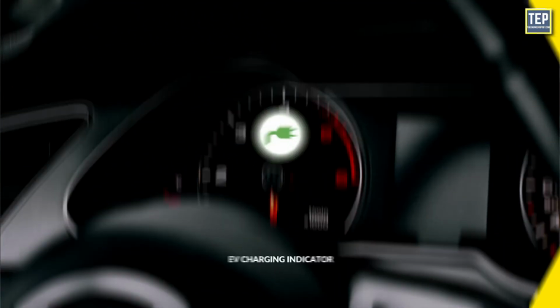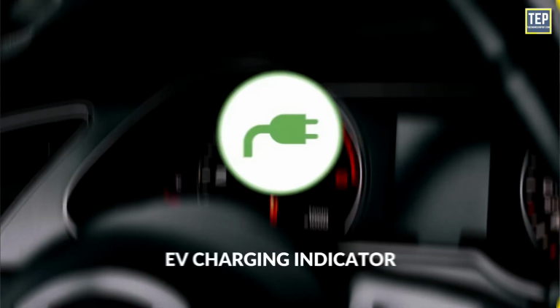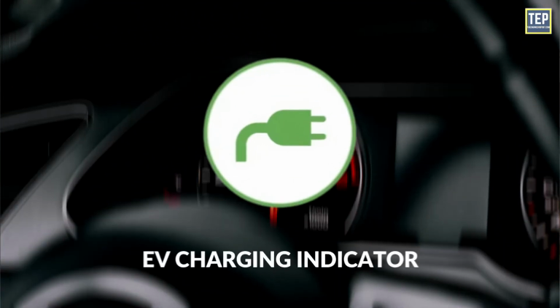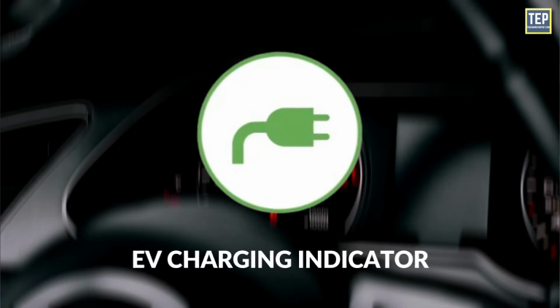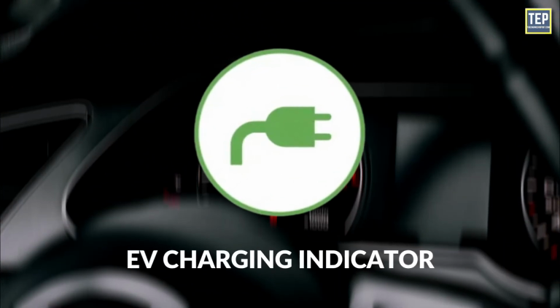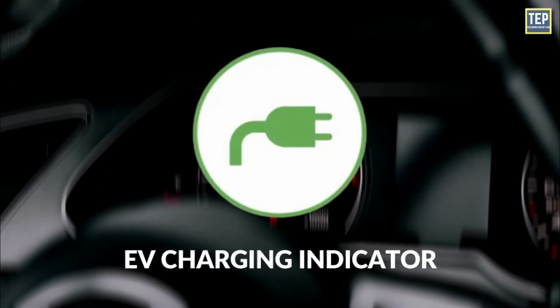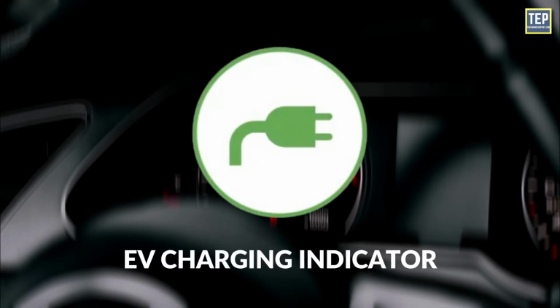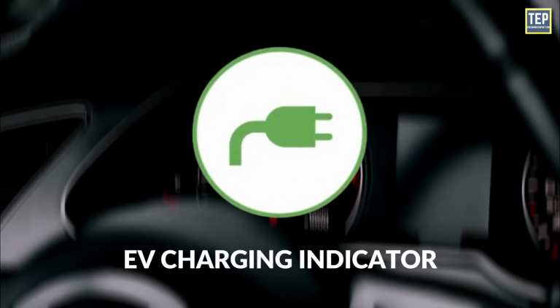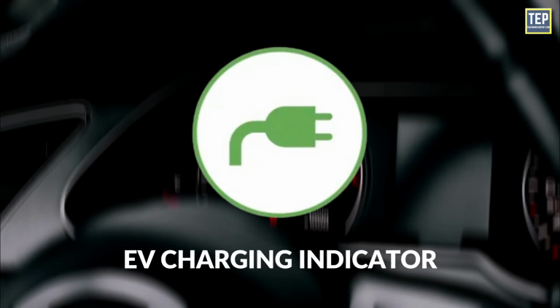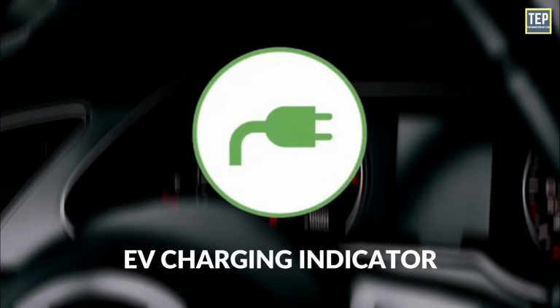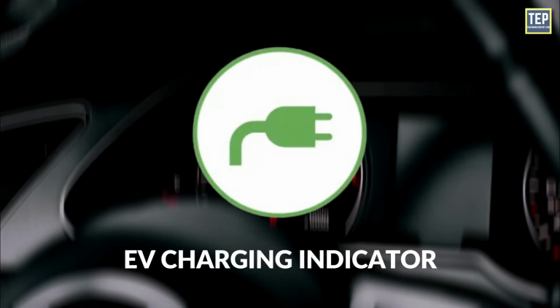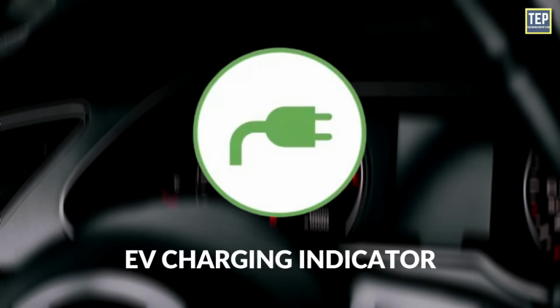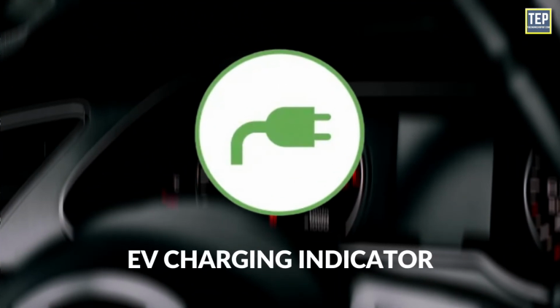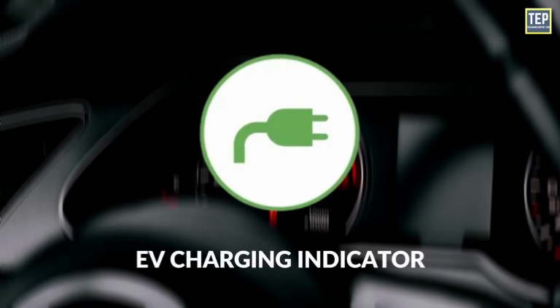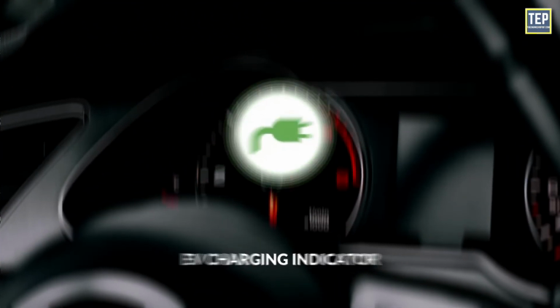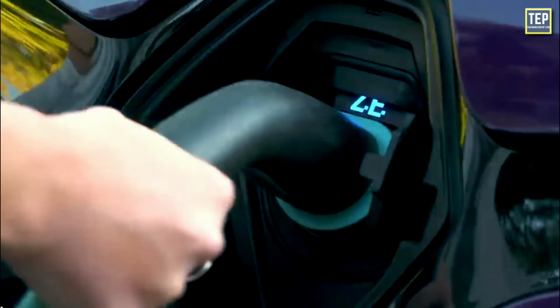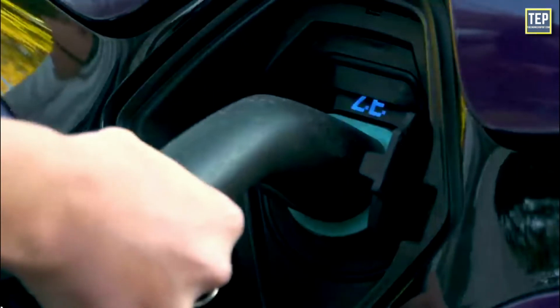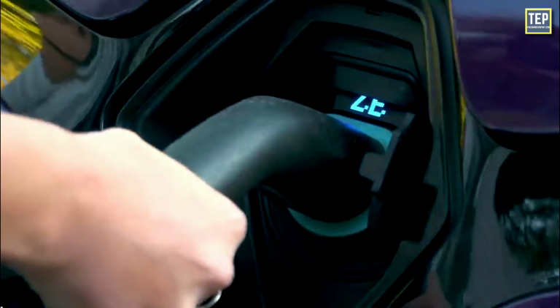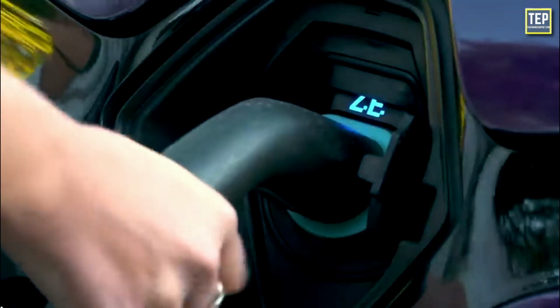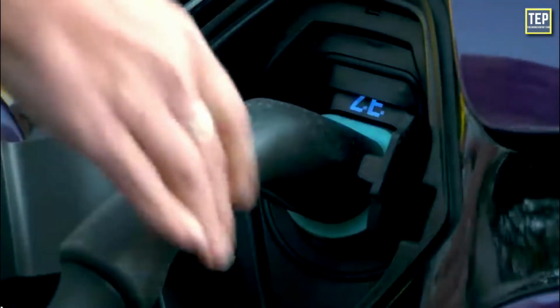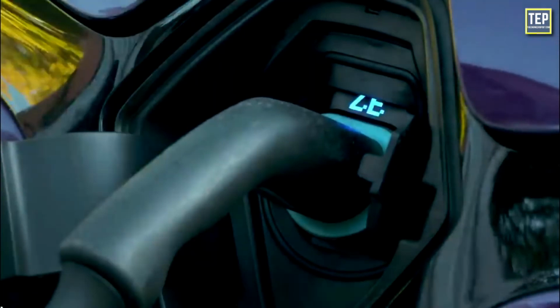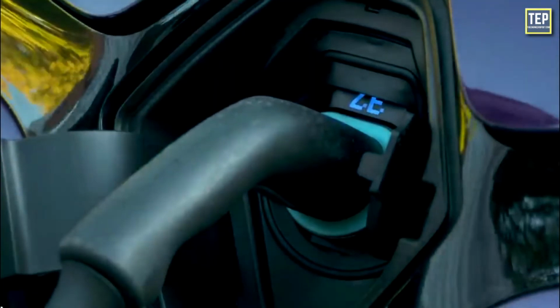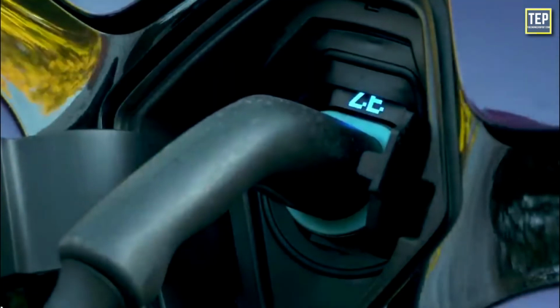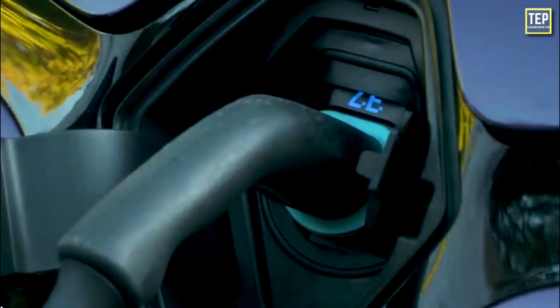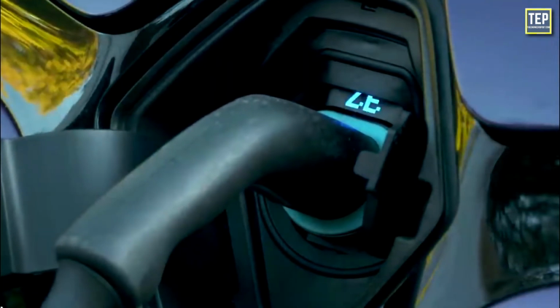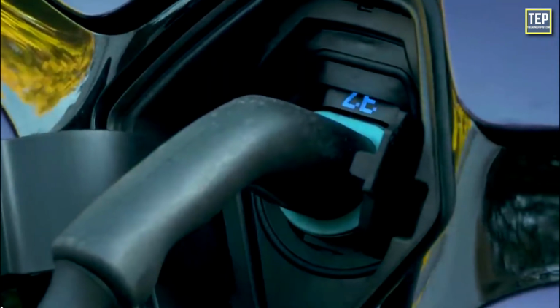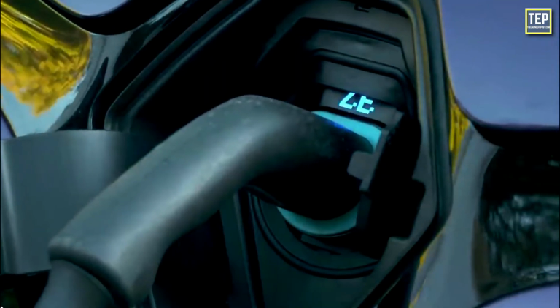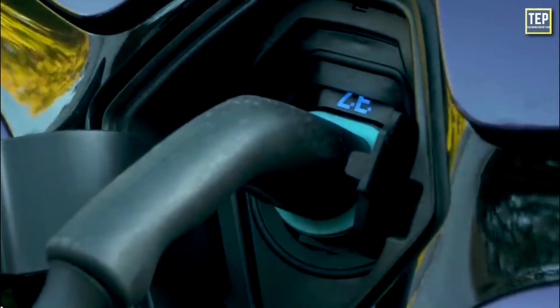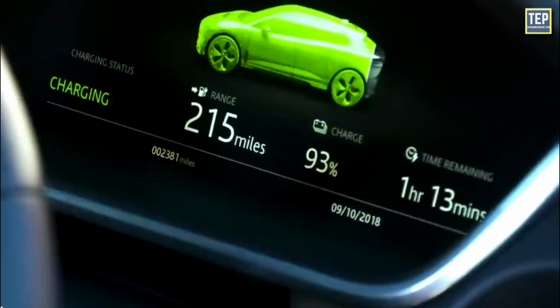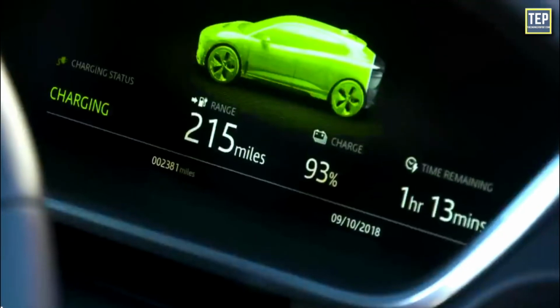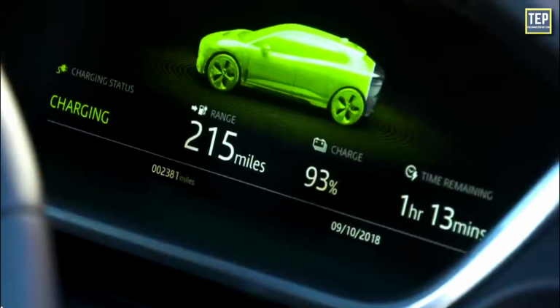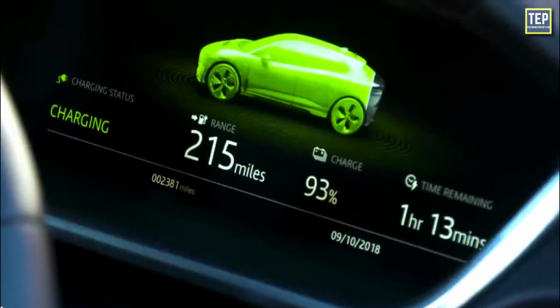EV Charging Indicator: The plug and cable indicator shows that the vehicle is correctly connected to a charging socket.